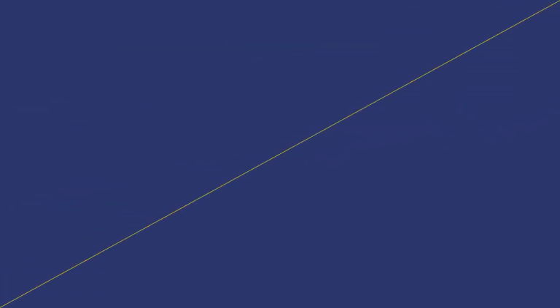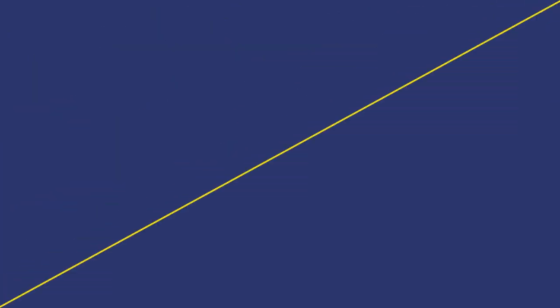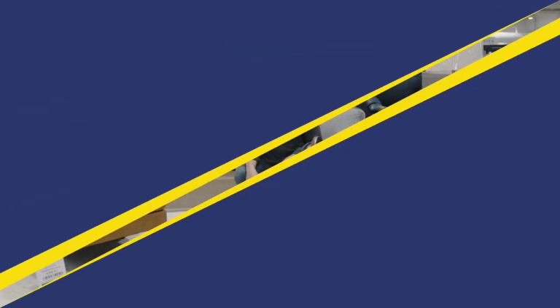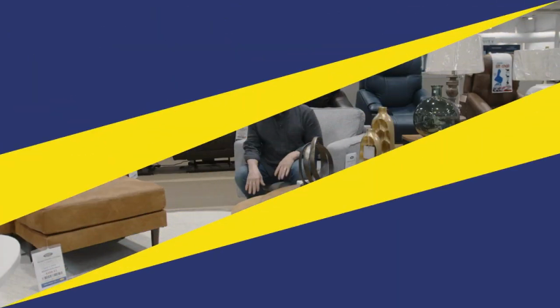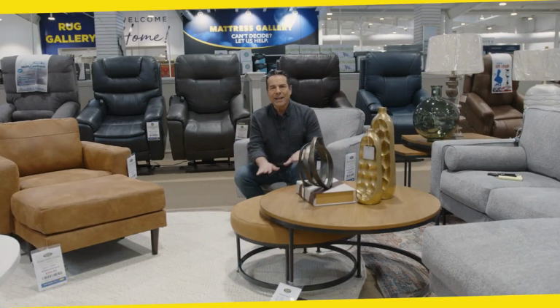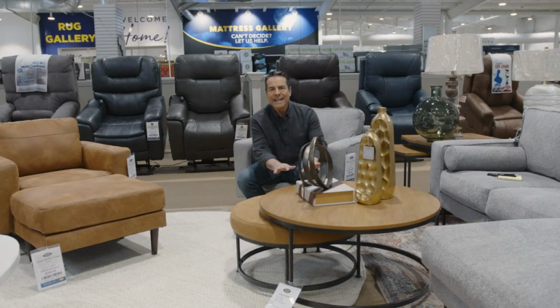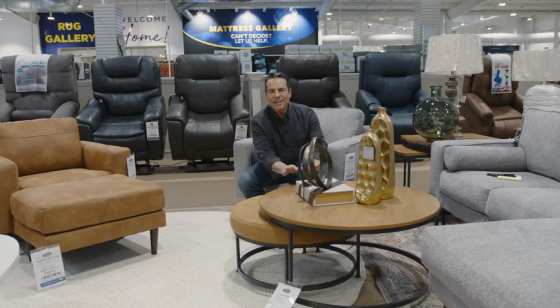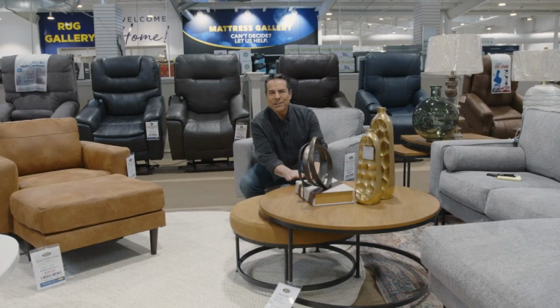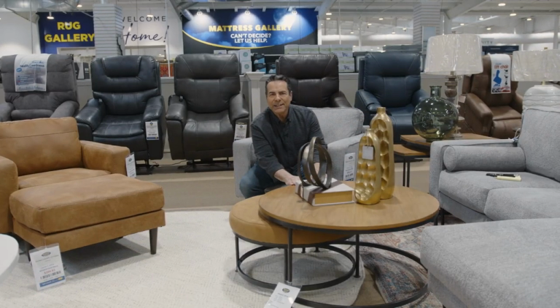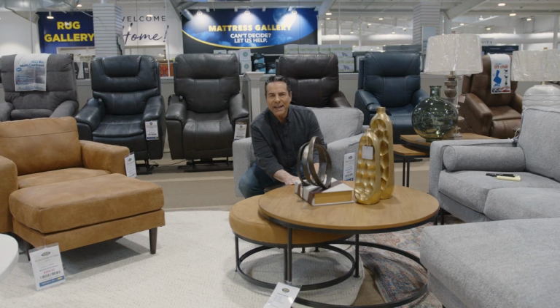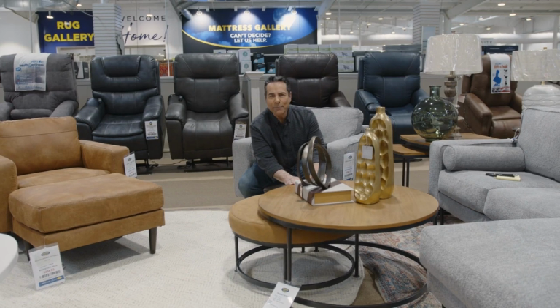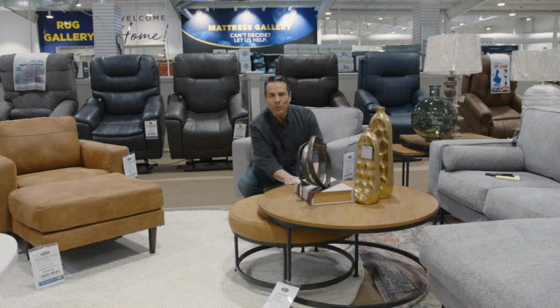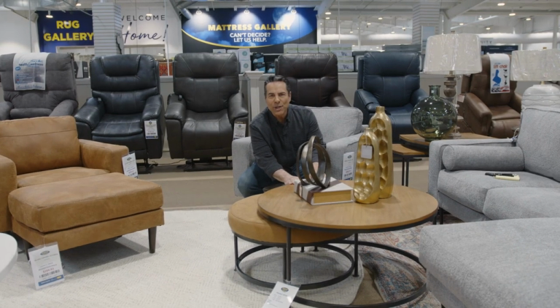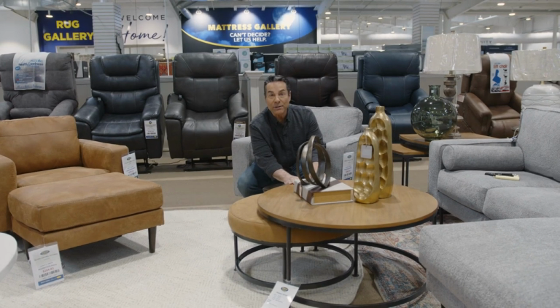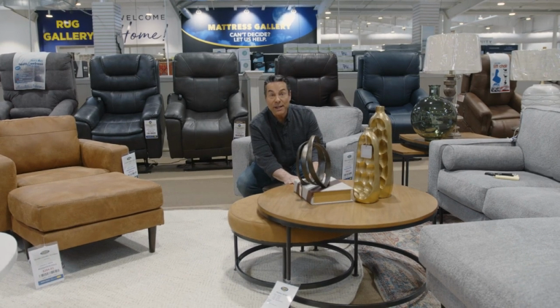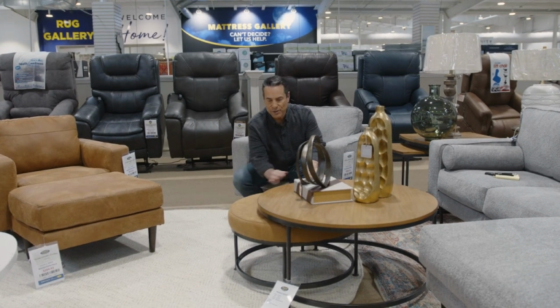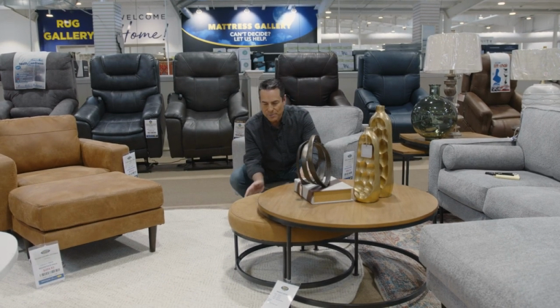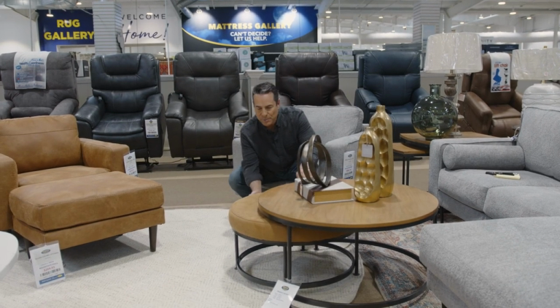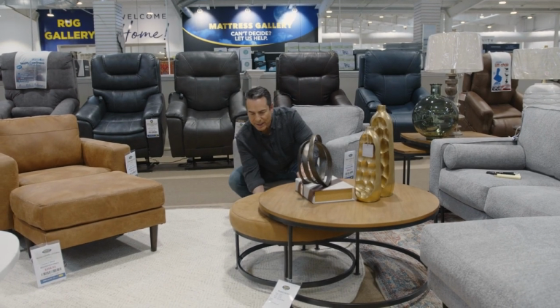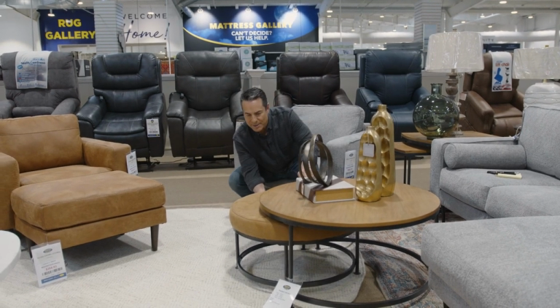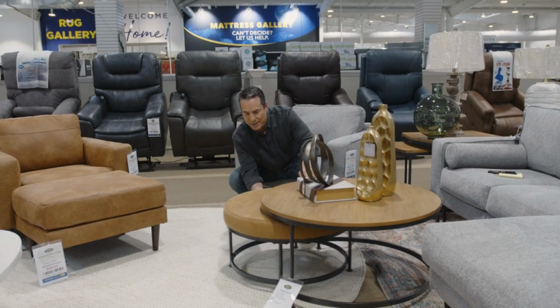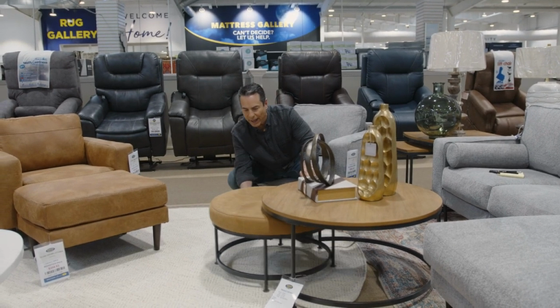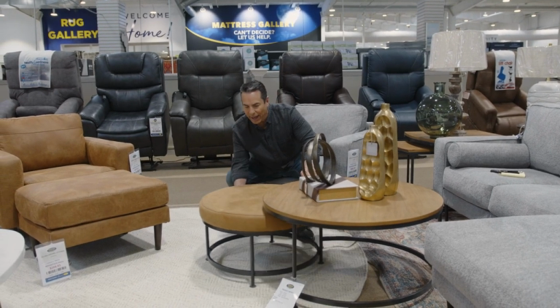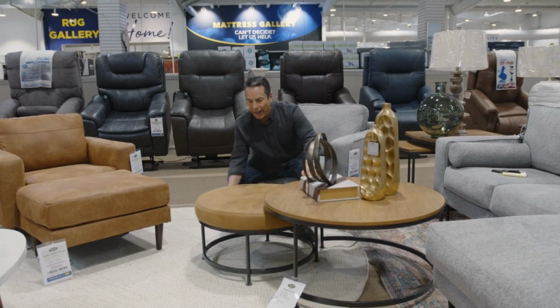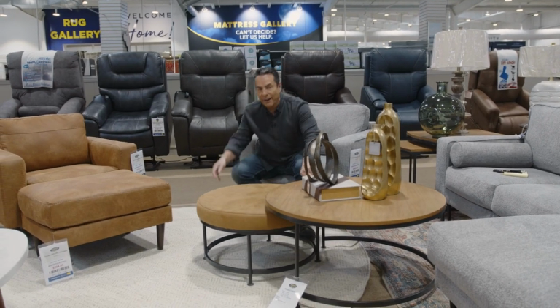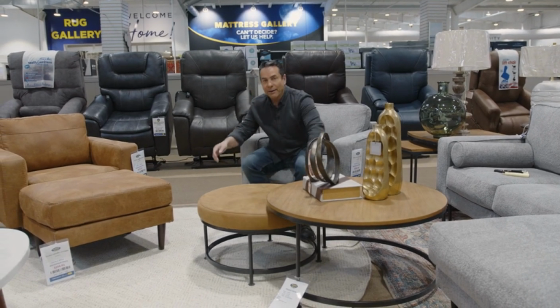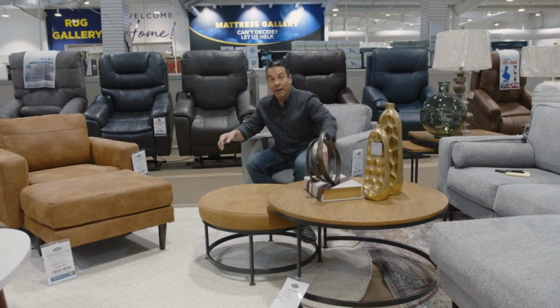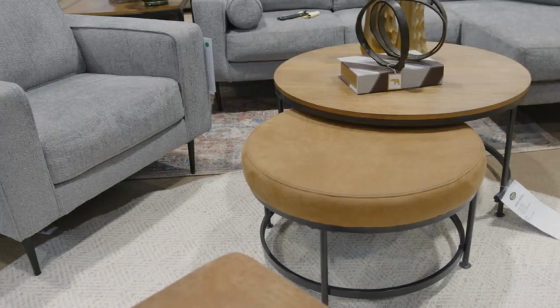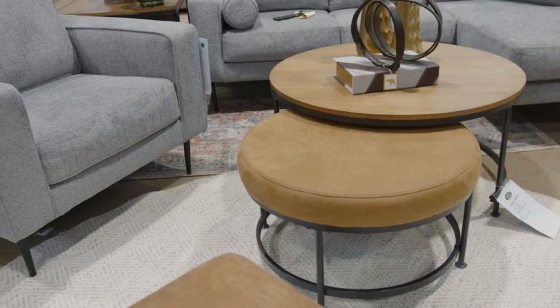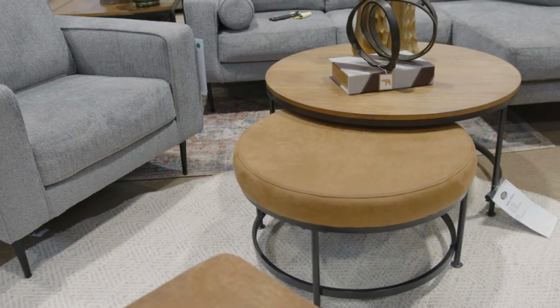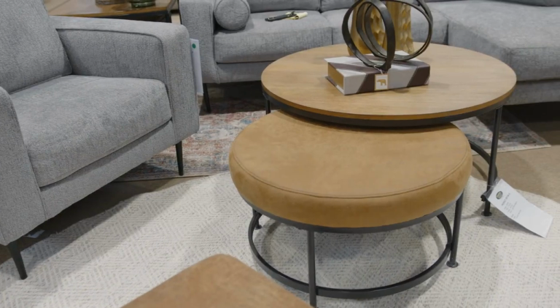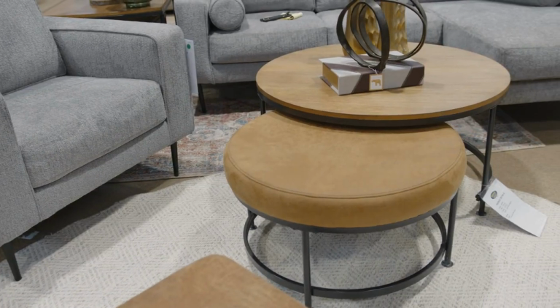How about nesting tables that save you some space? And a pull-out ottoman.